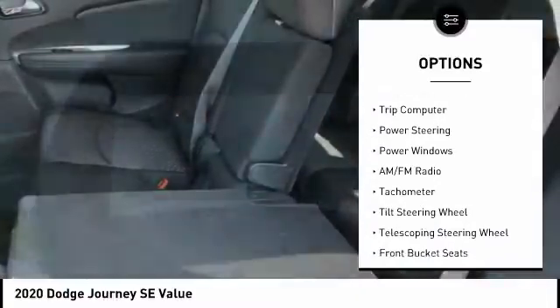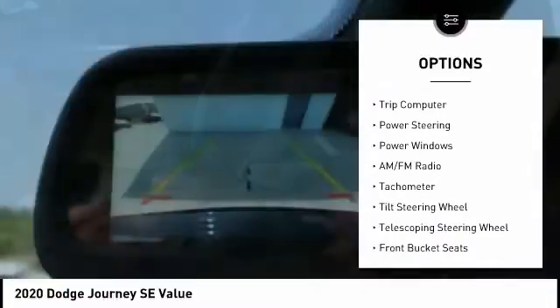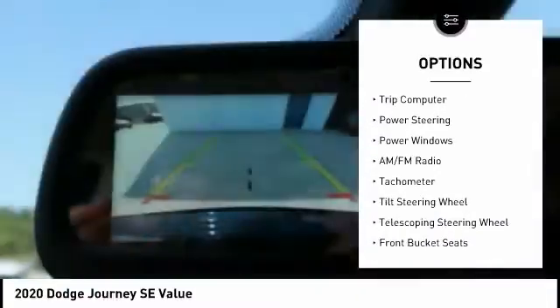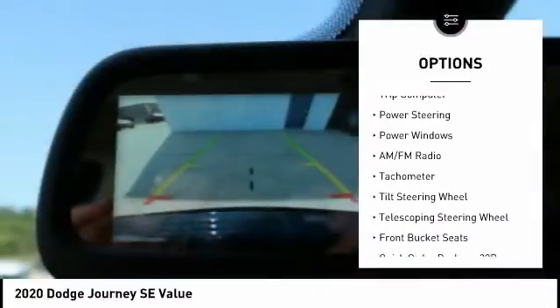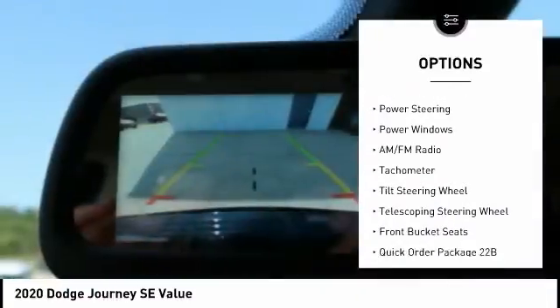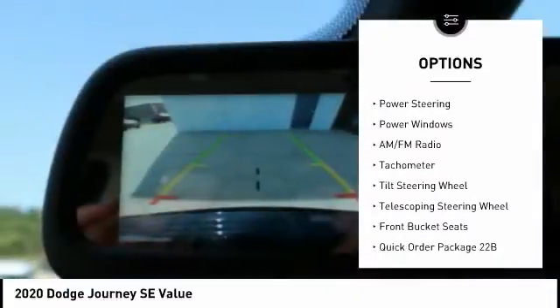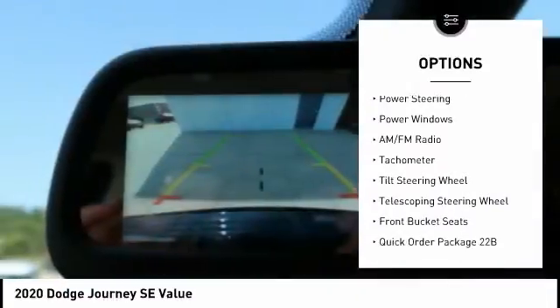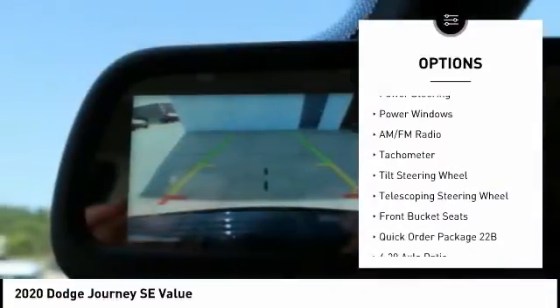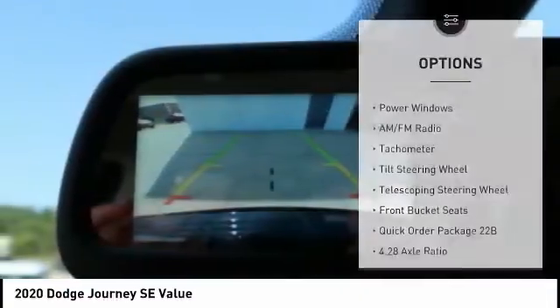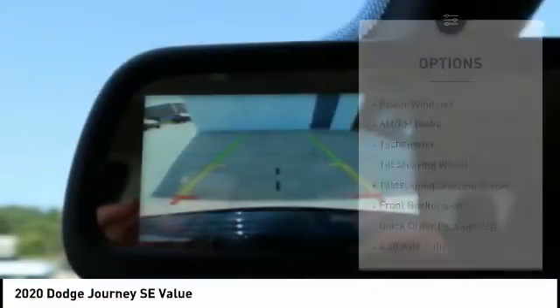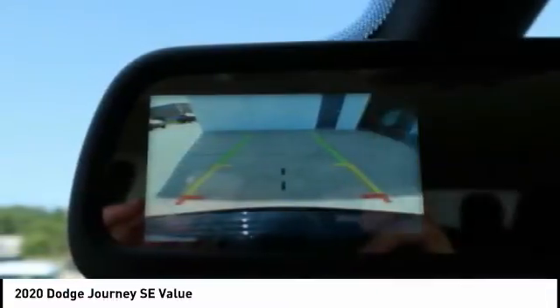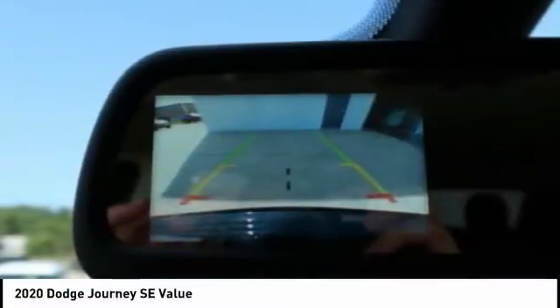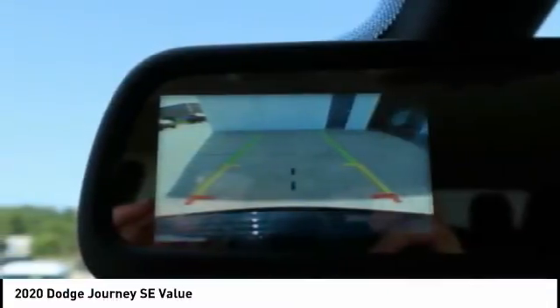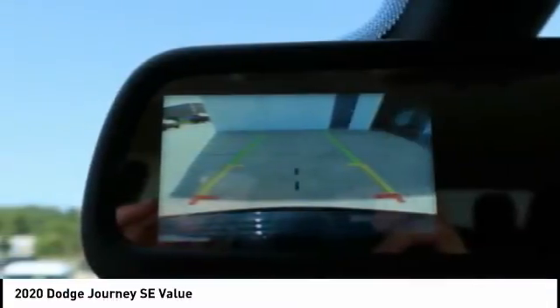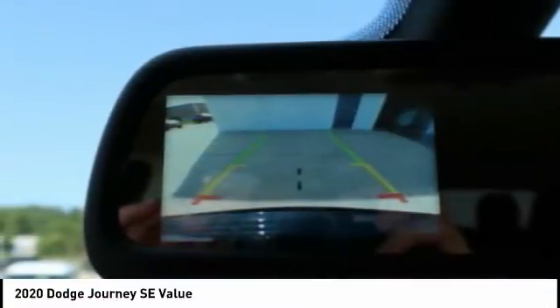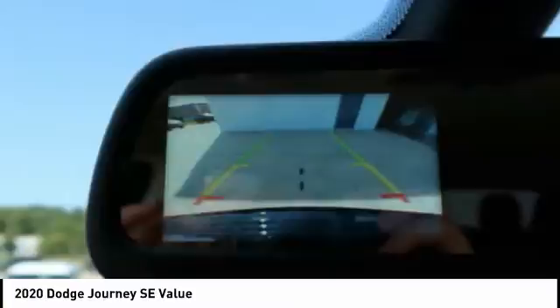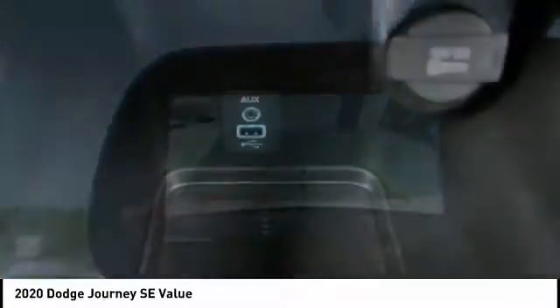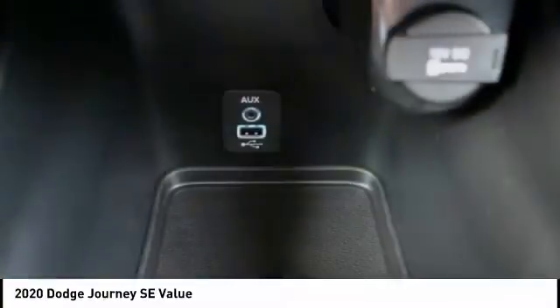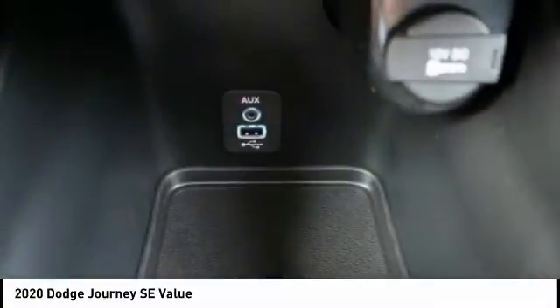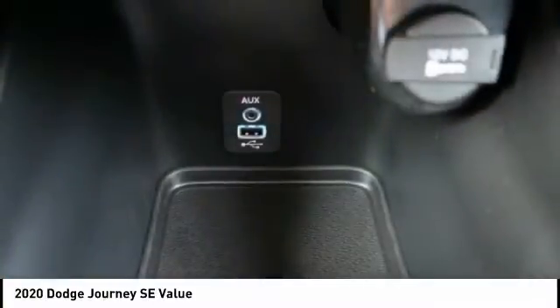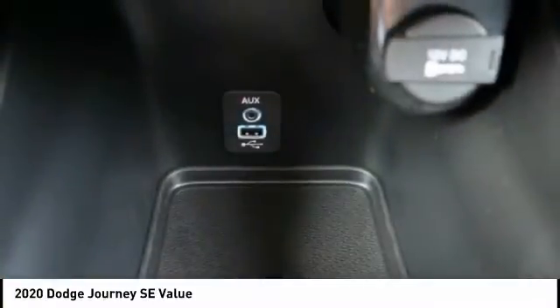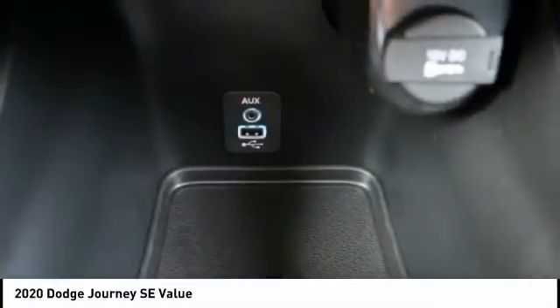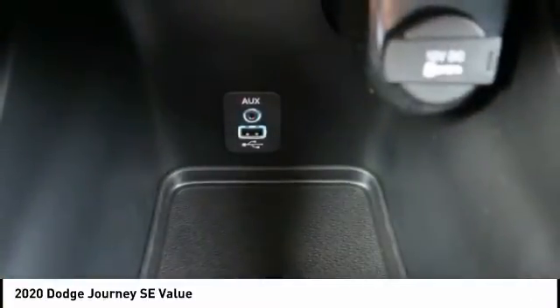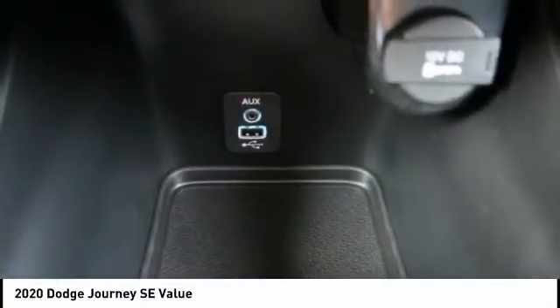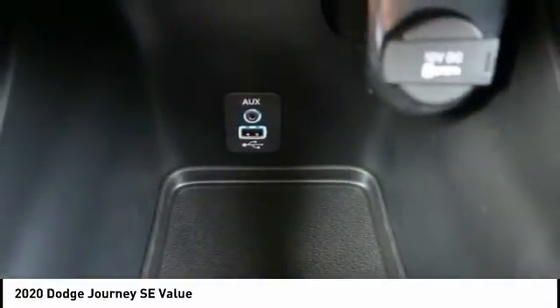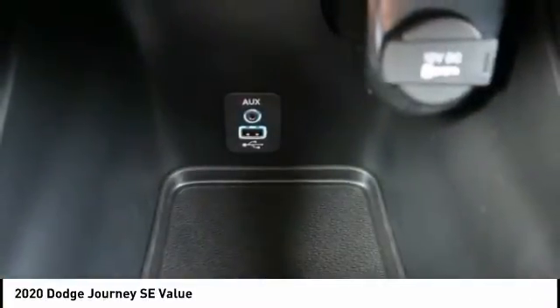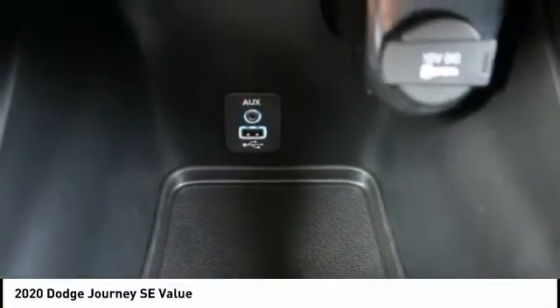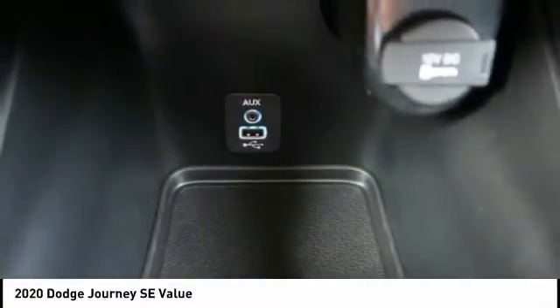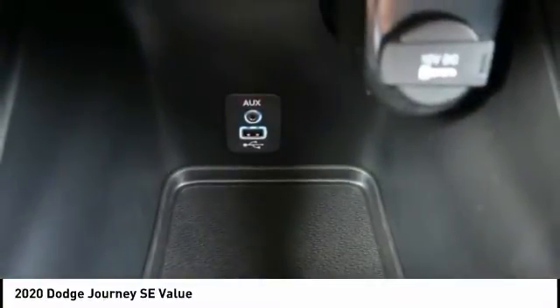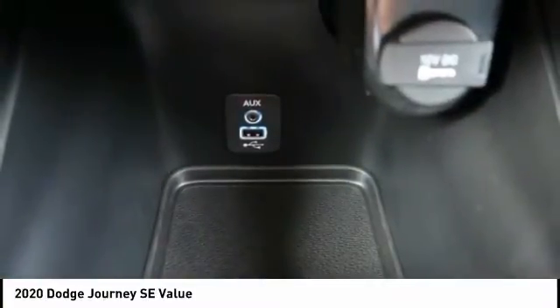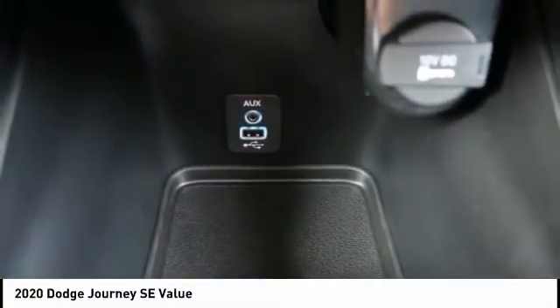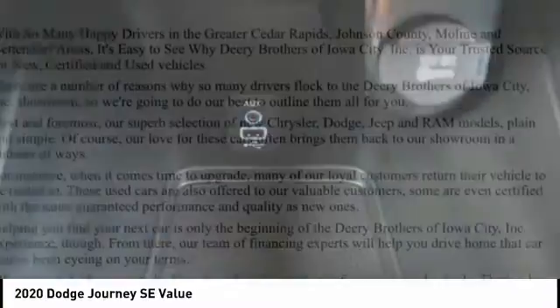Four-wheel disc brakes, rear window wiper, rear window defroster, low tire pressure warning, trip computer.